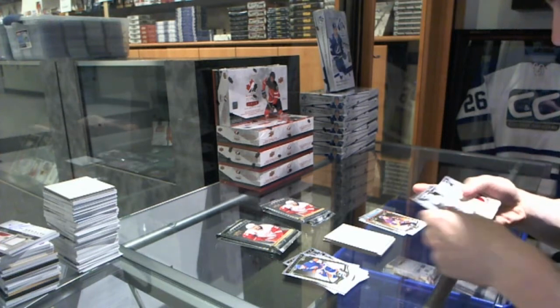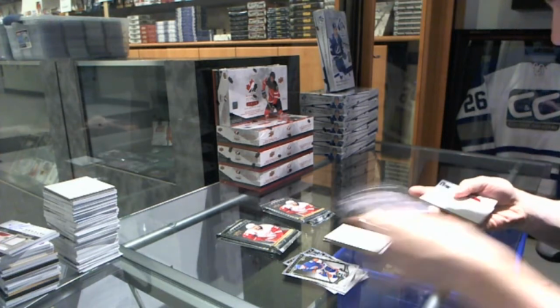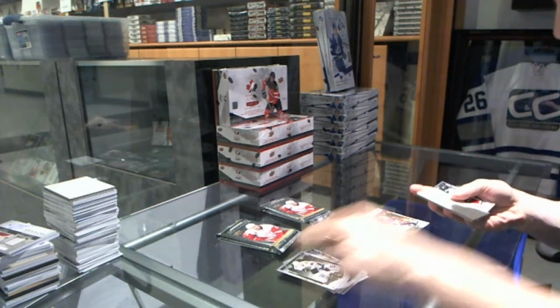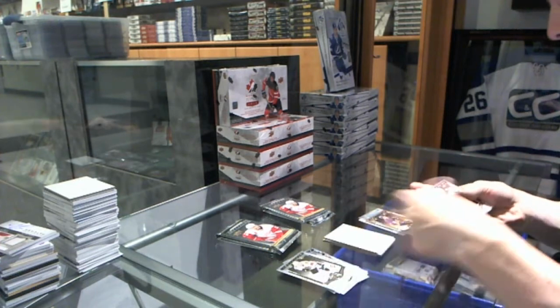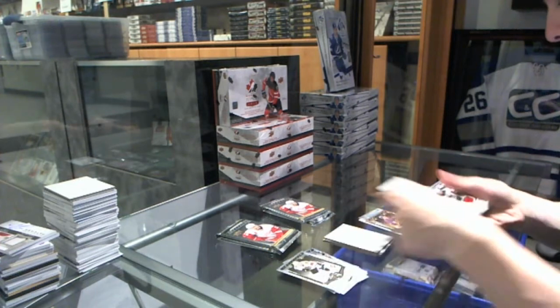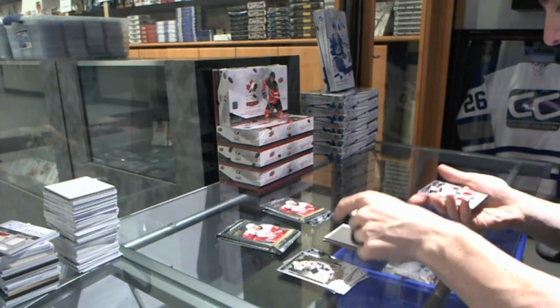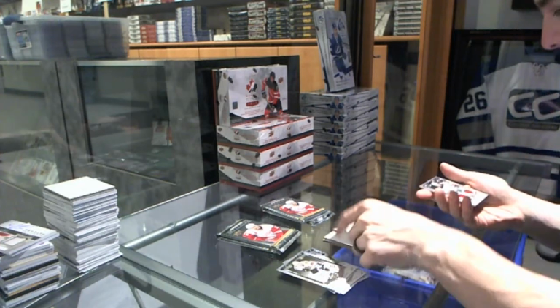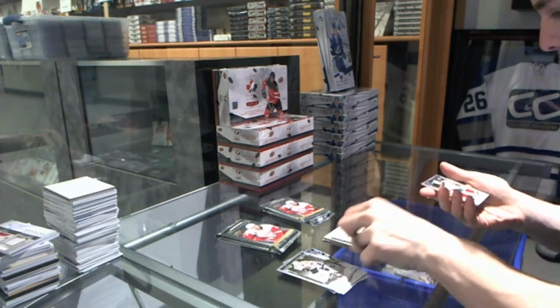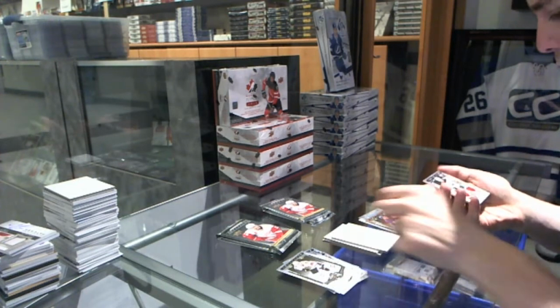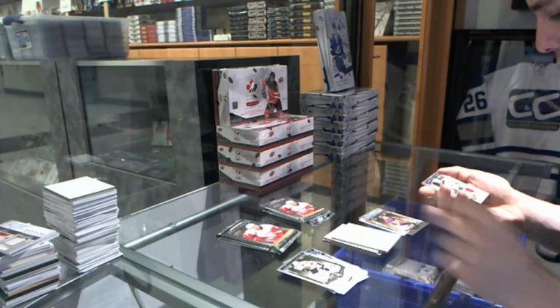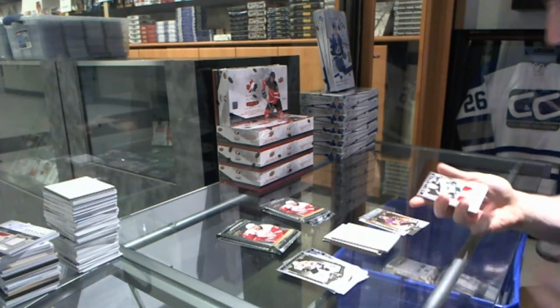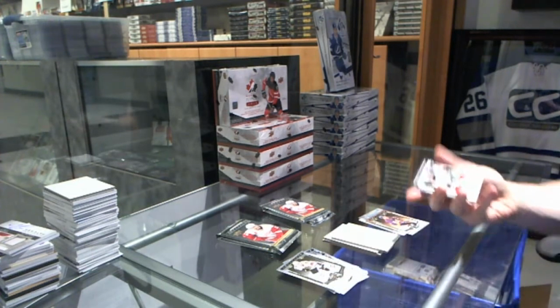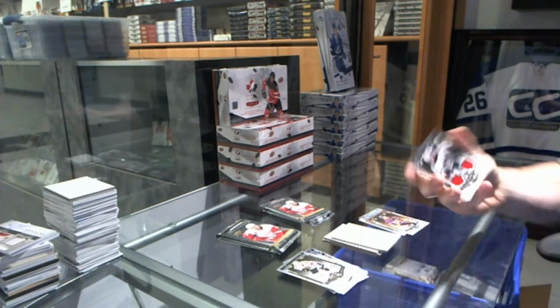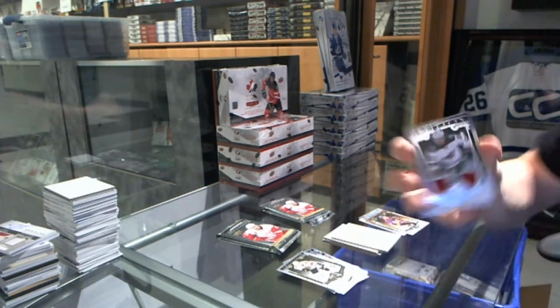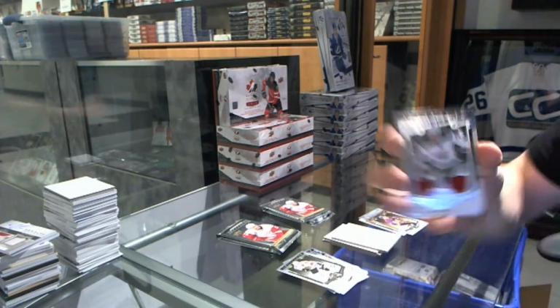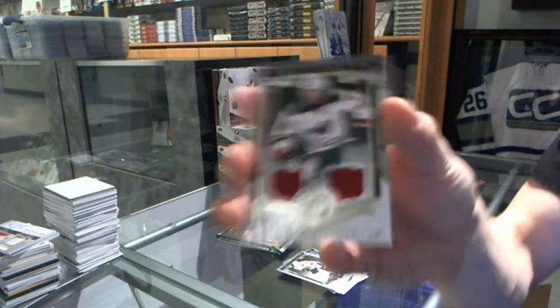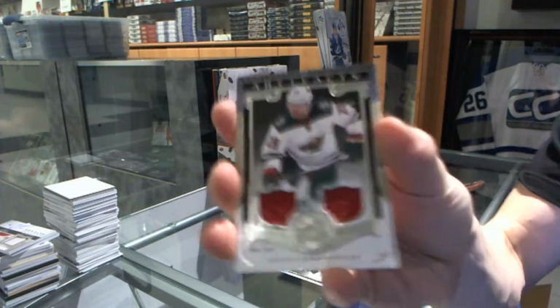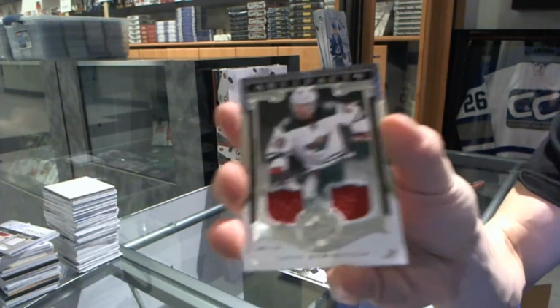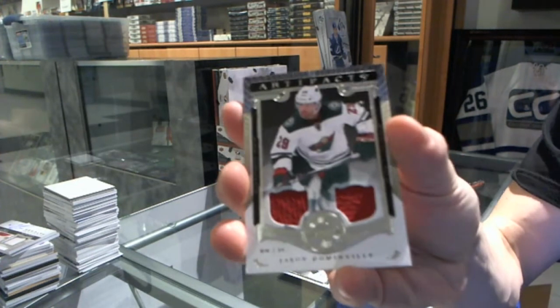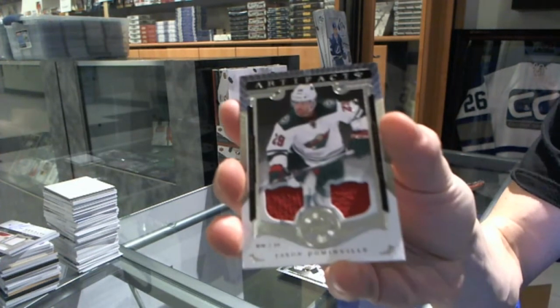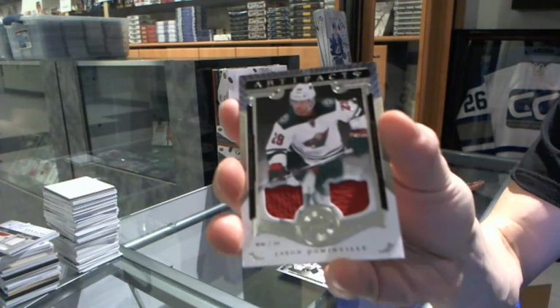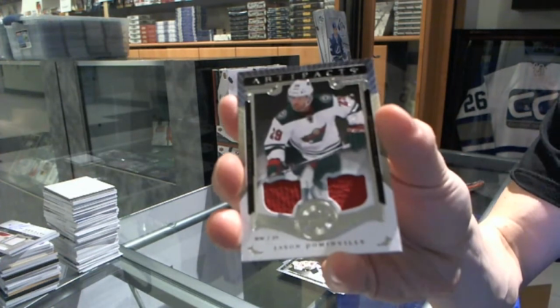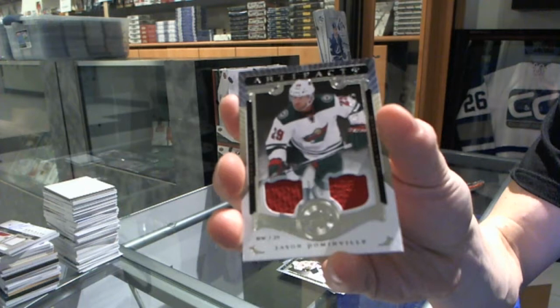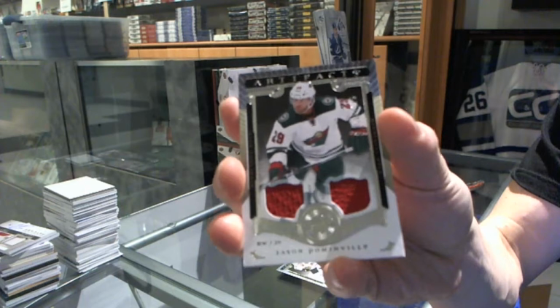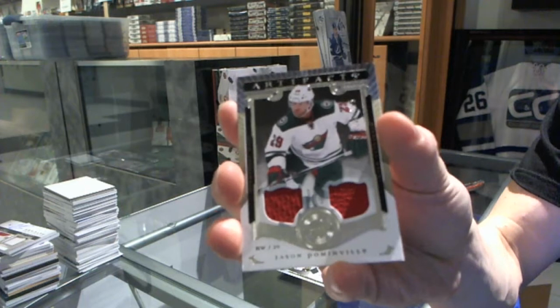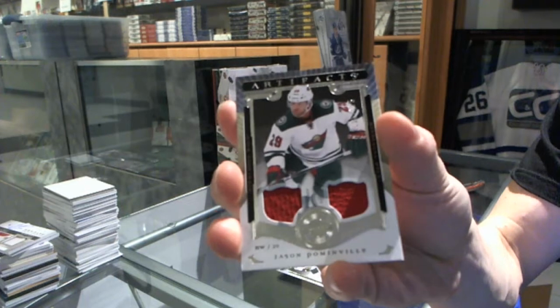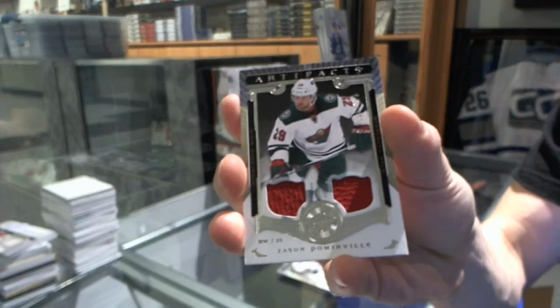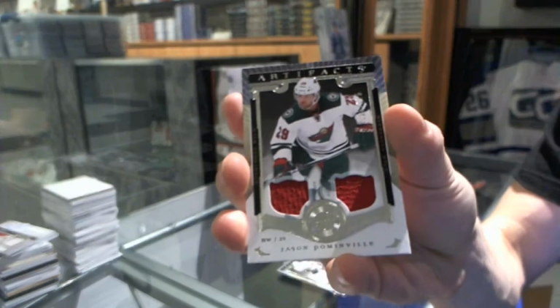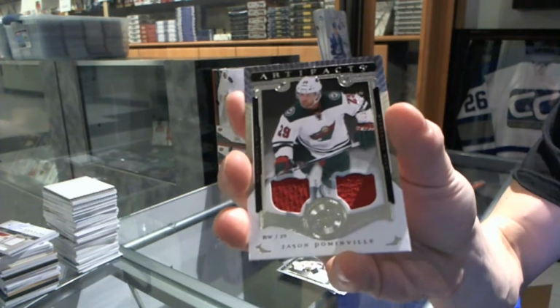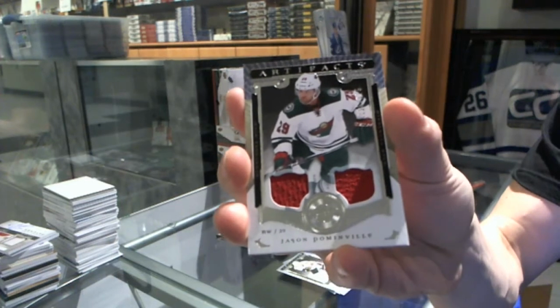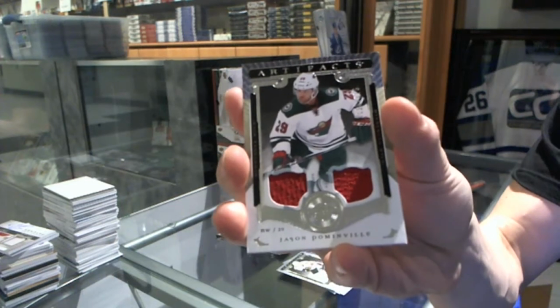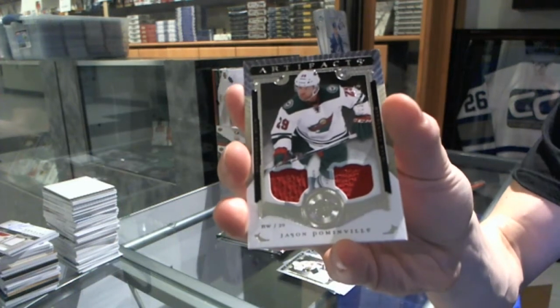We've got a dual jersey, number 125, Jason Pominville.